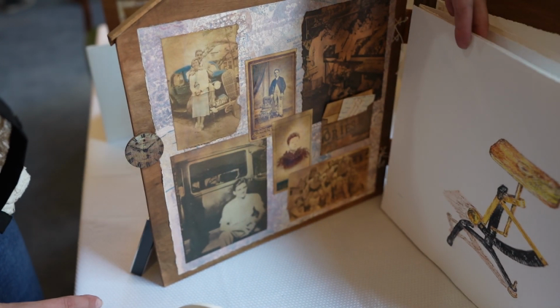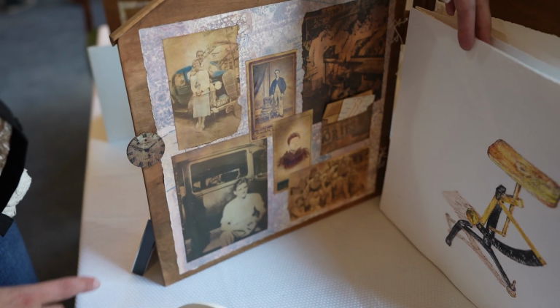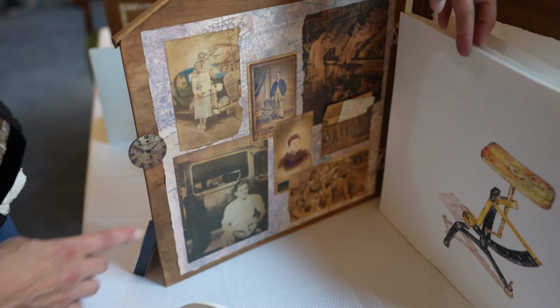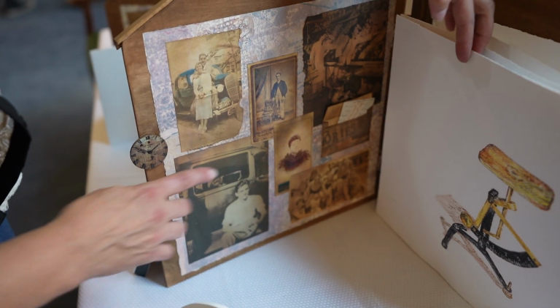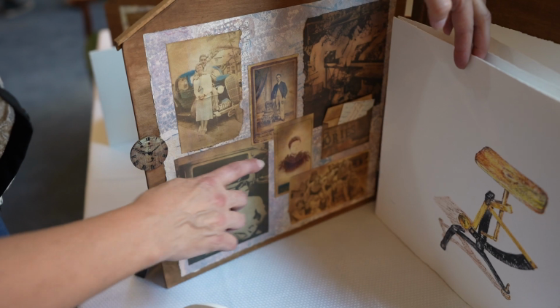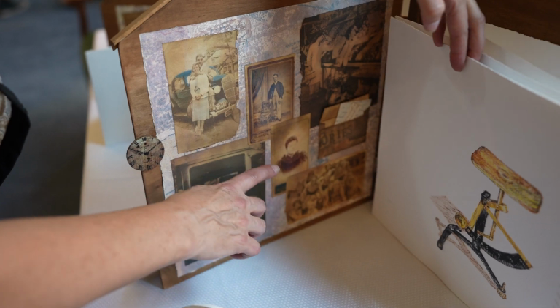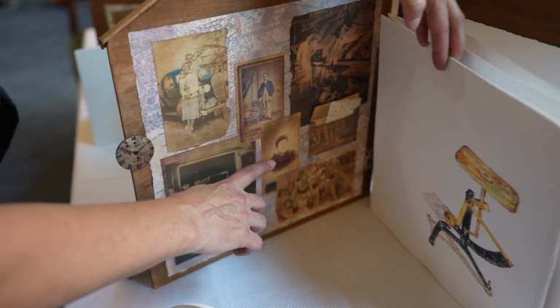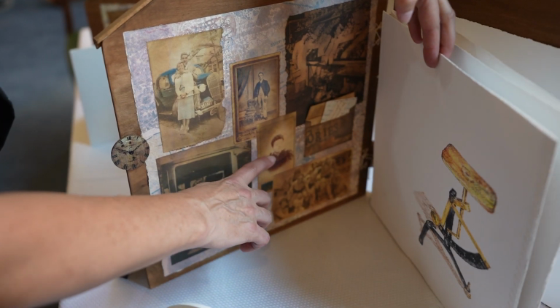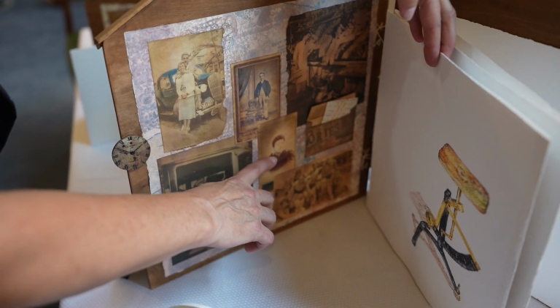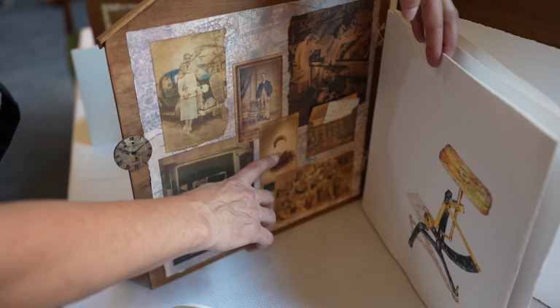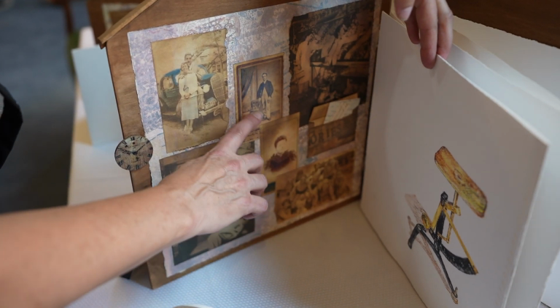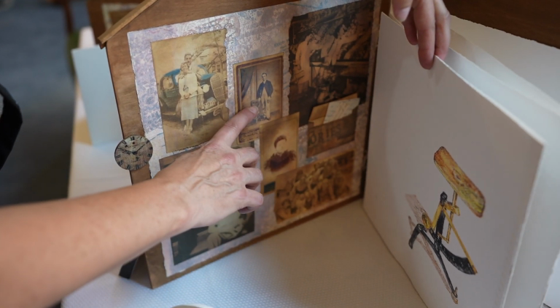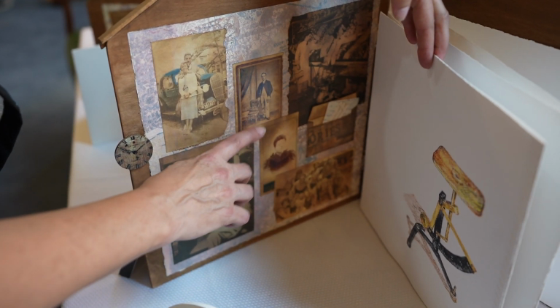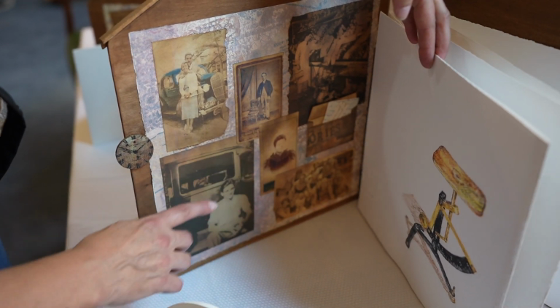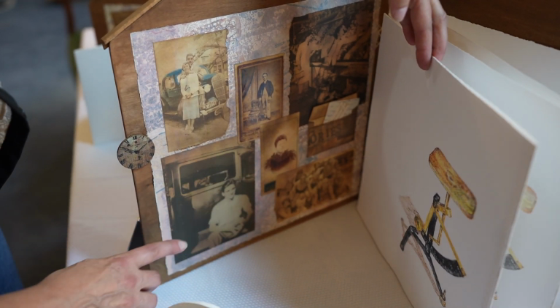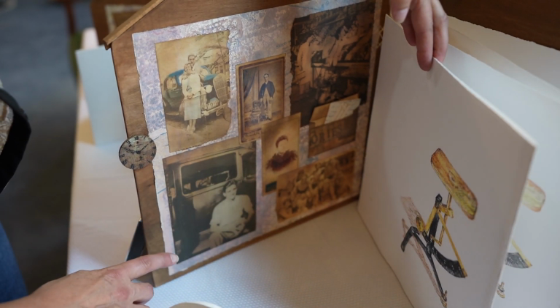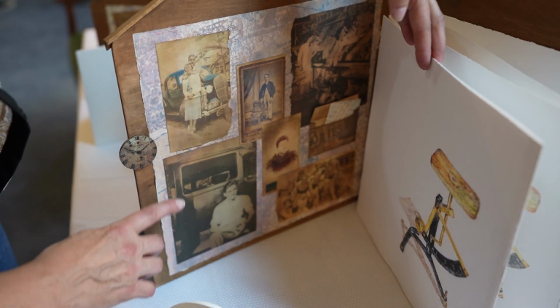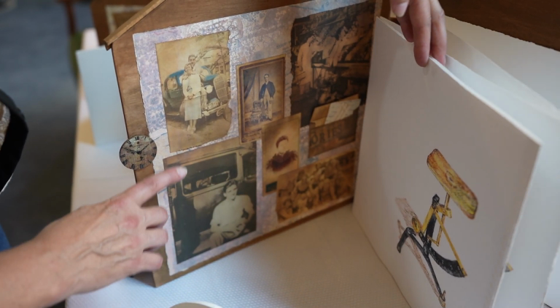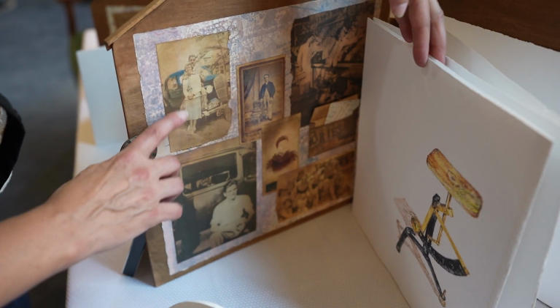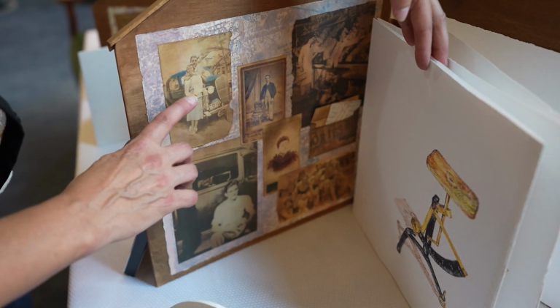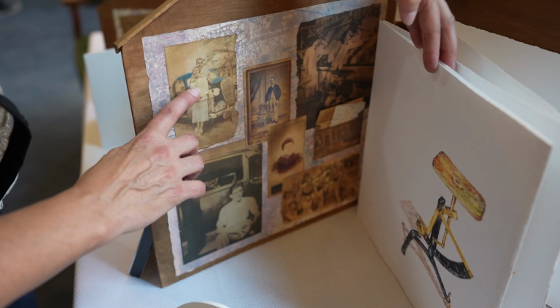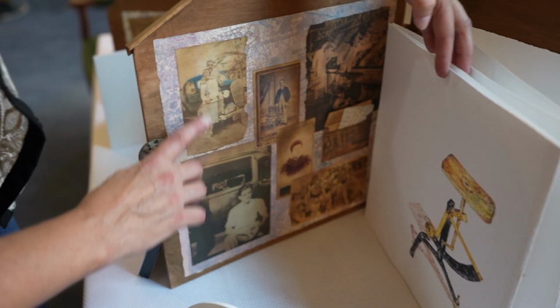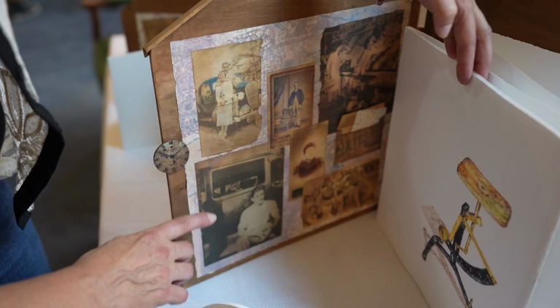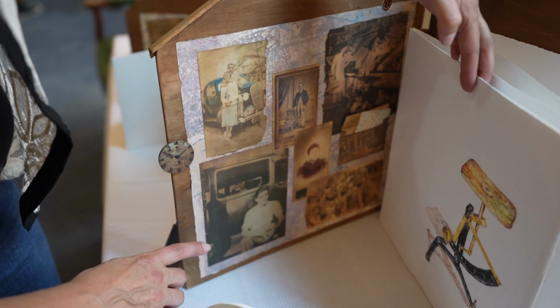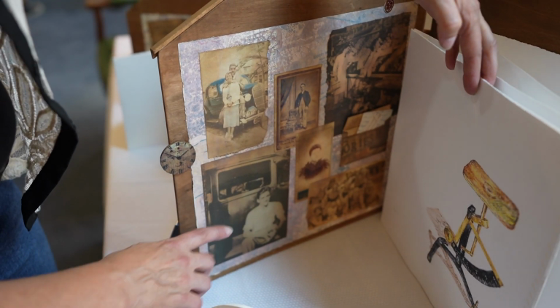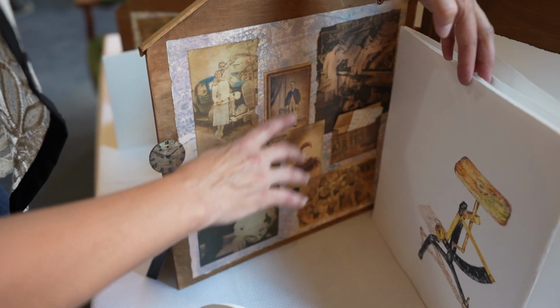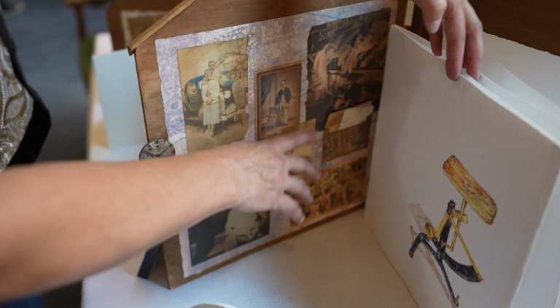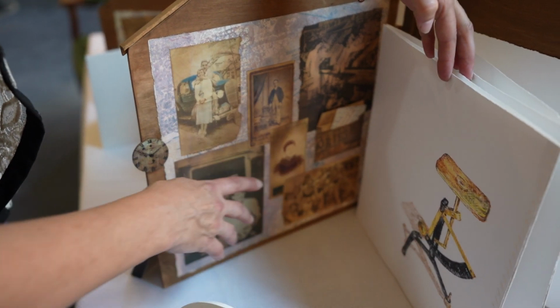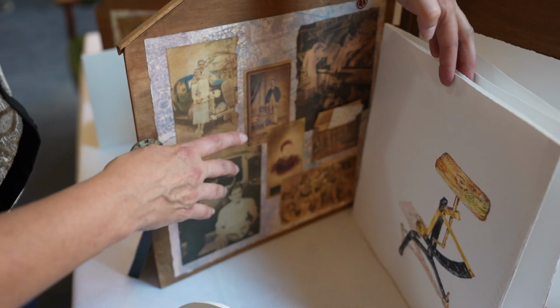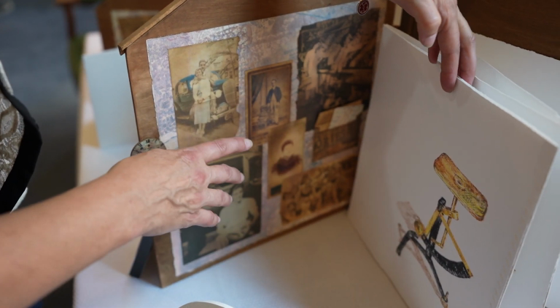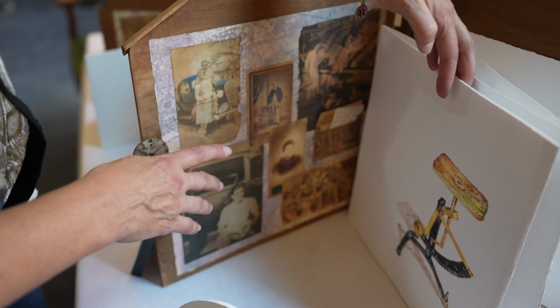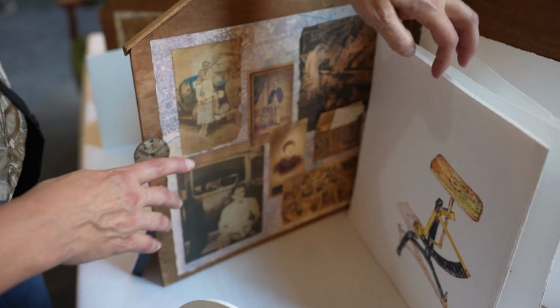And this is his mother and his father. And this is my grandmother. So these are all about him.